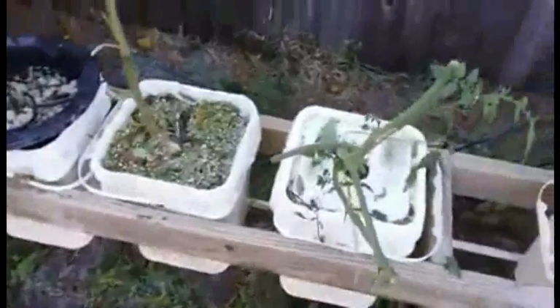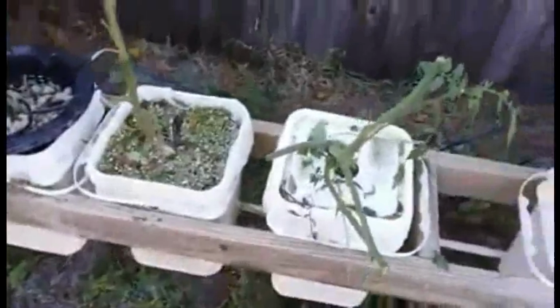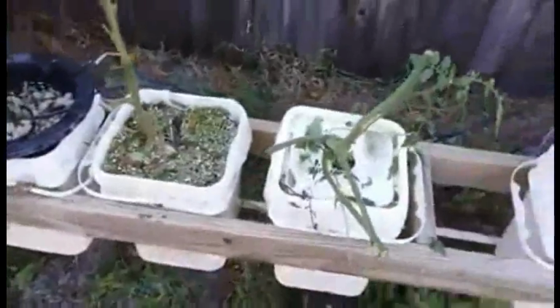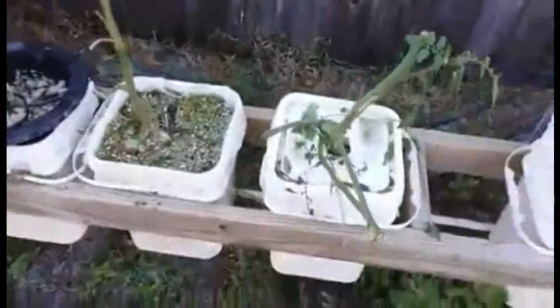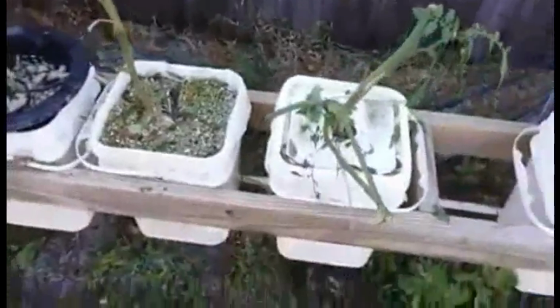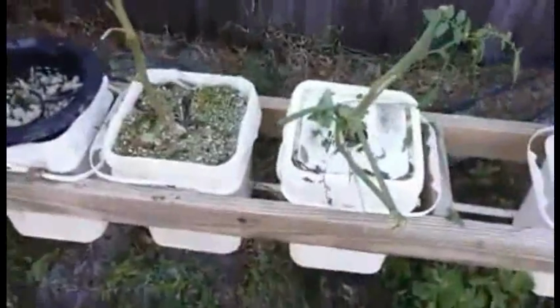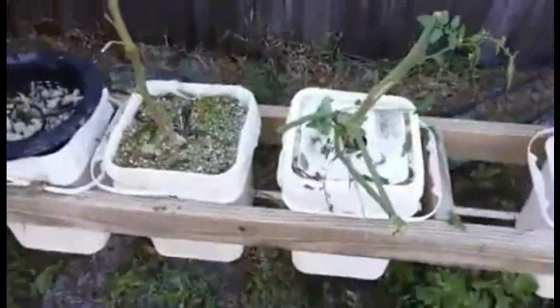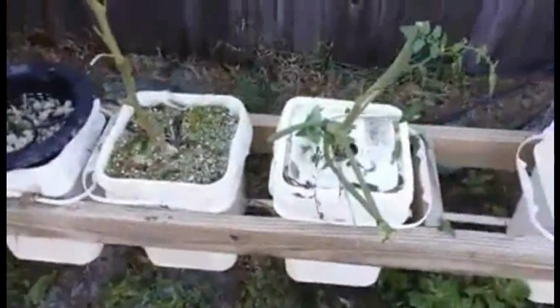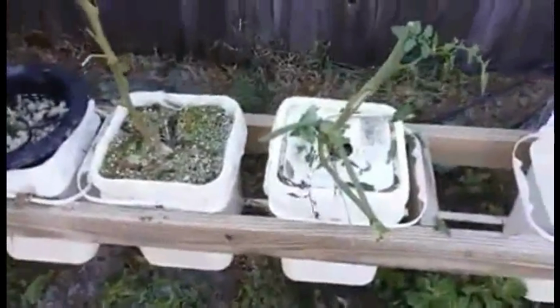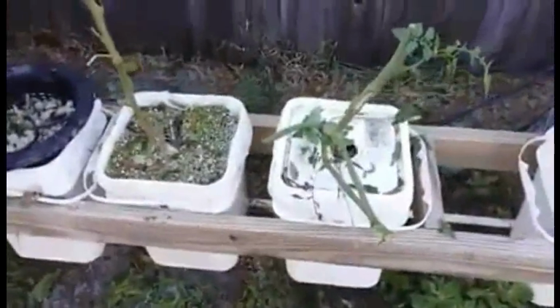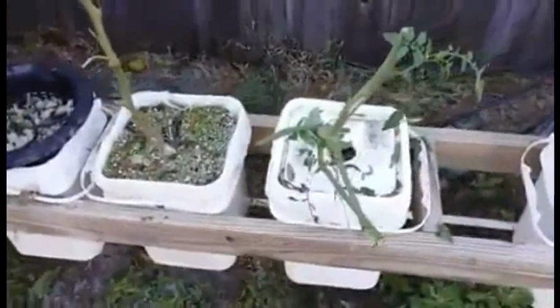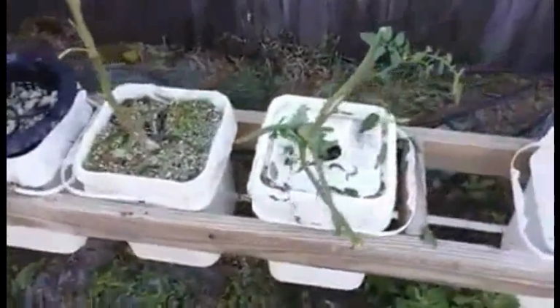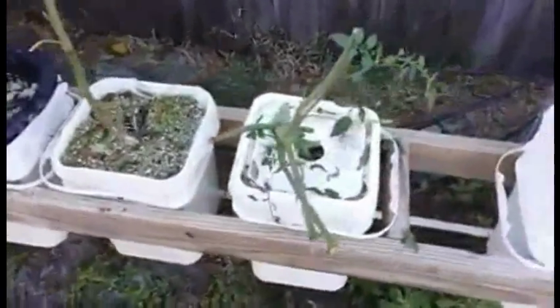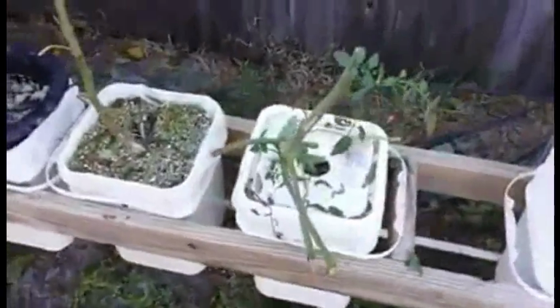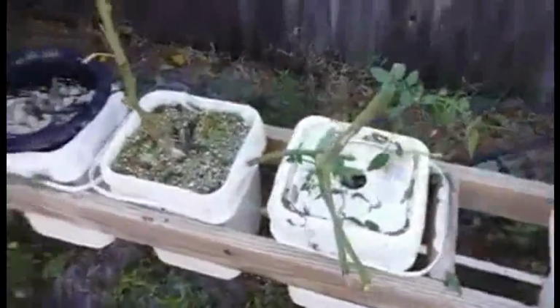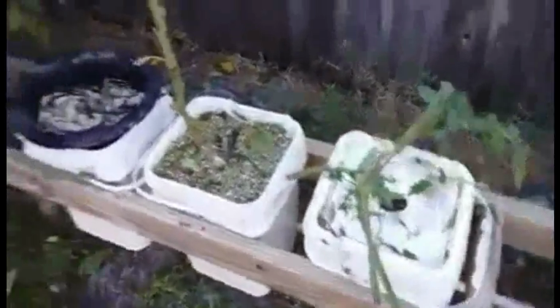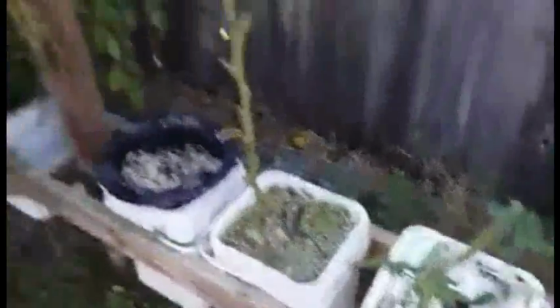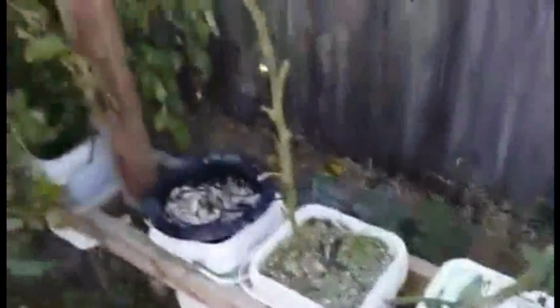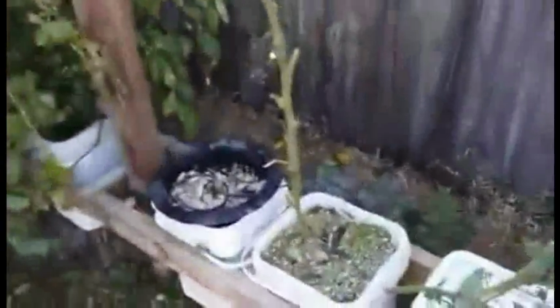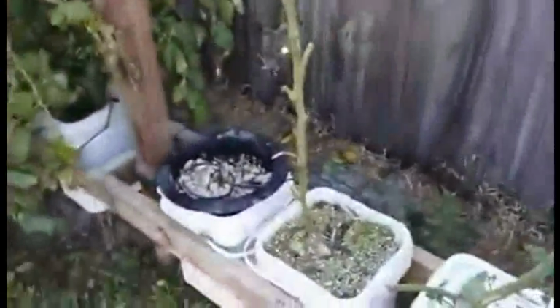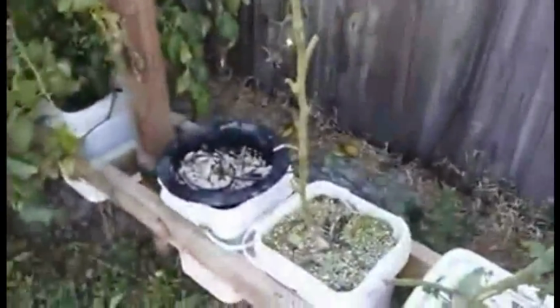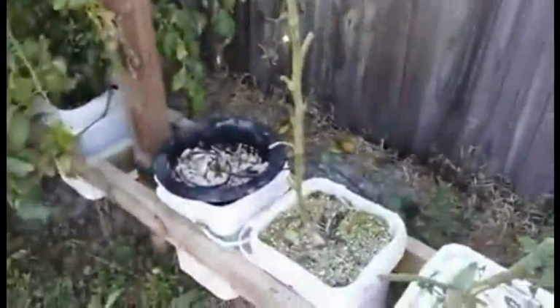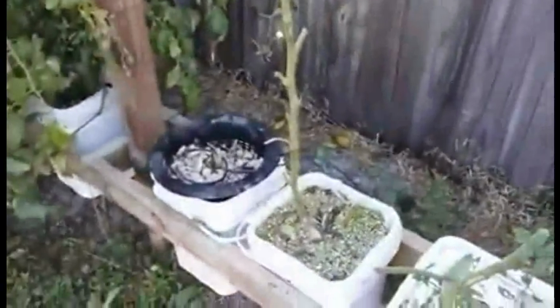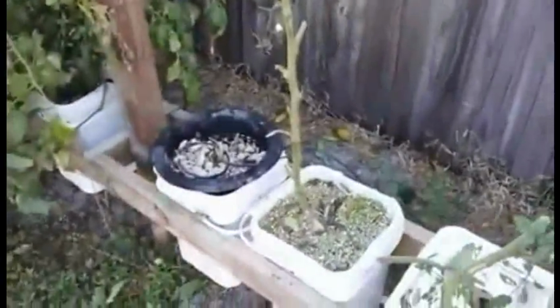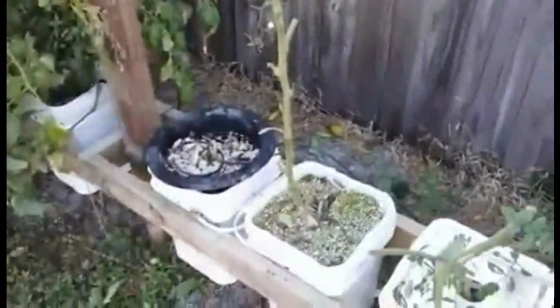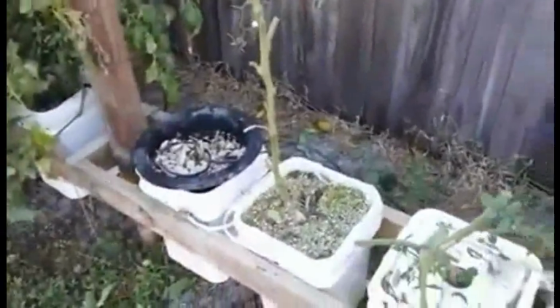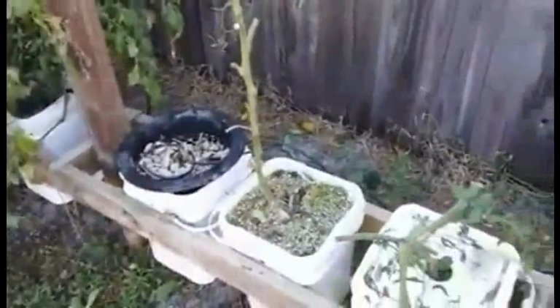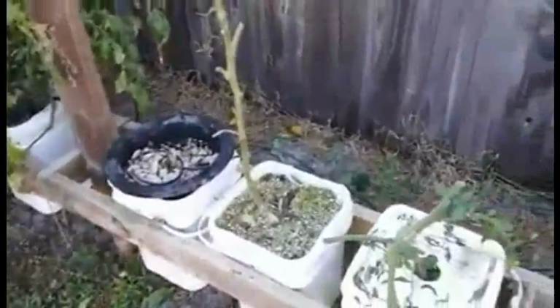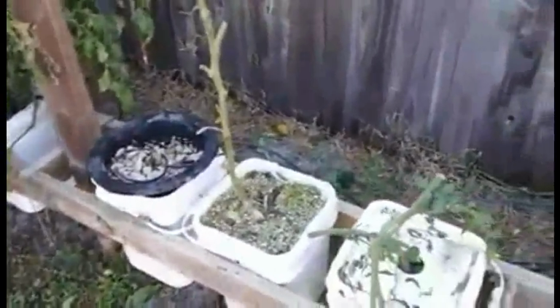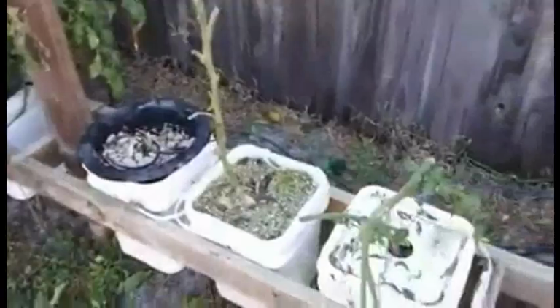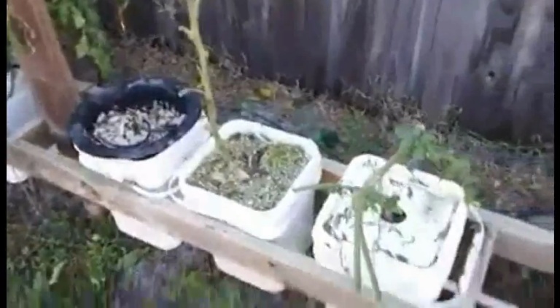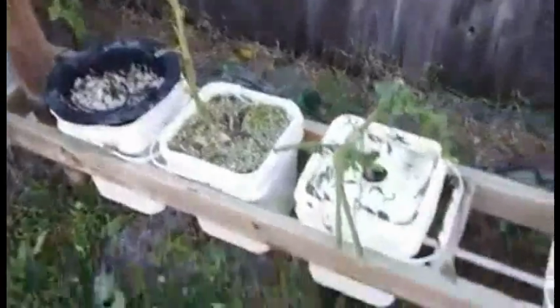This is Paul from Hot Human Hydroponics. I've got my work cut out for me today.